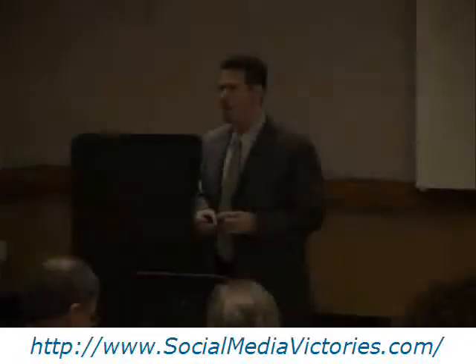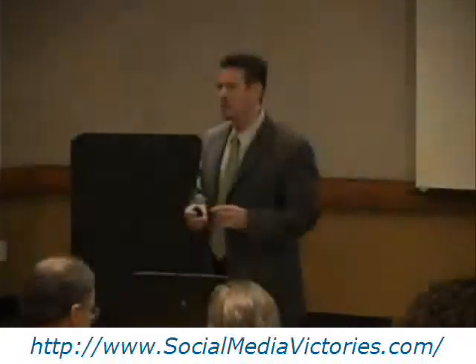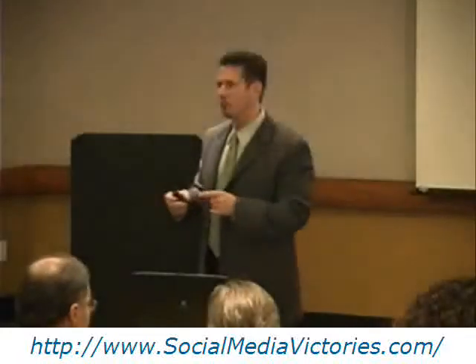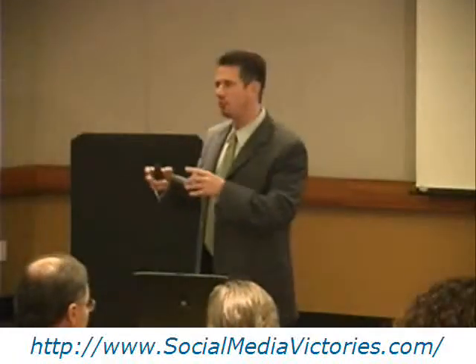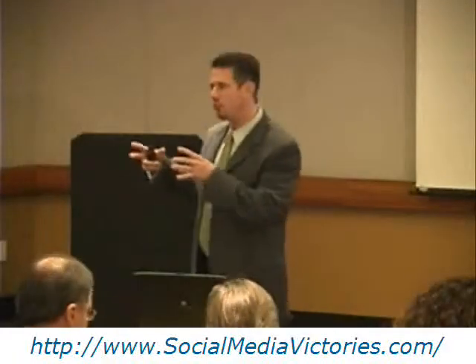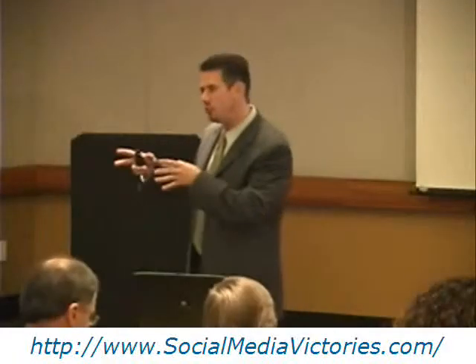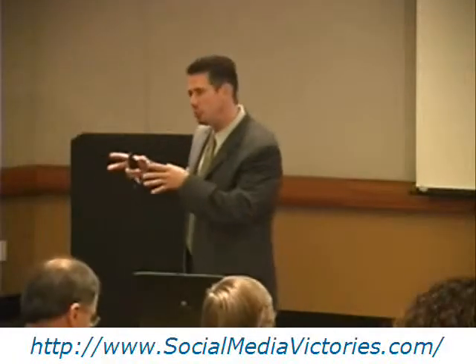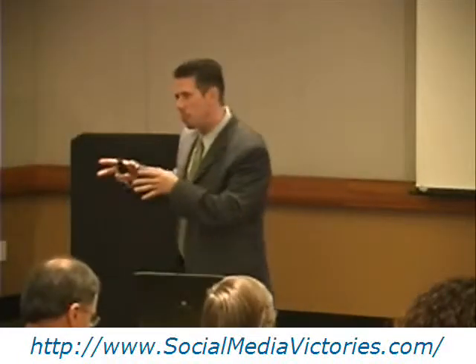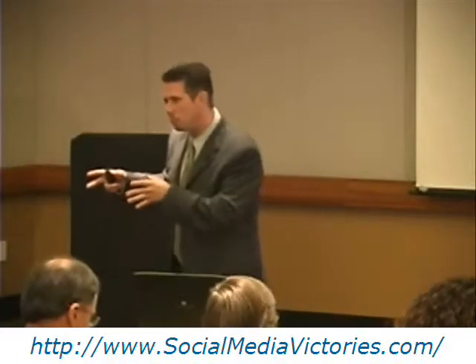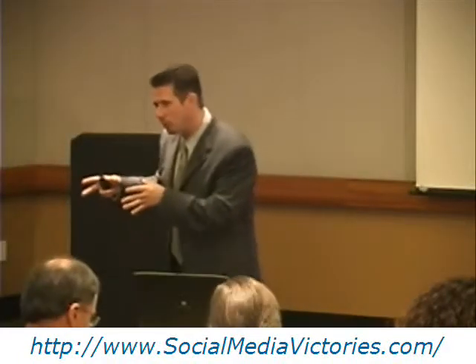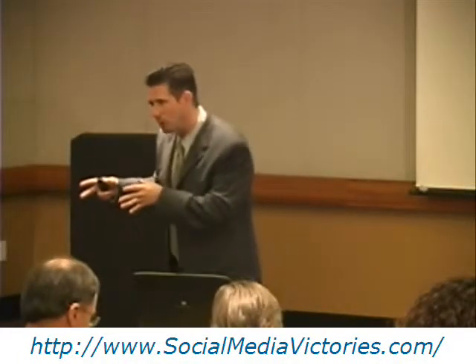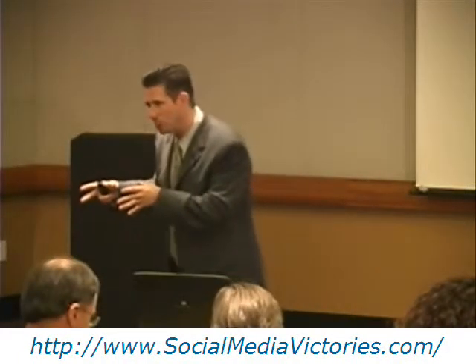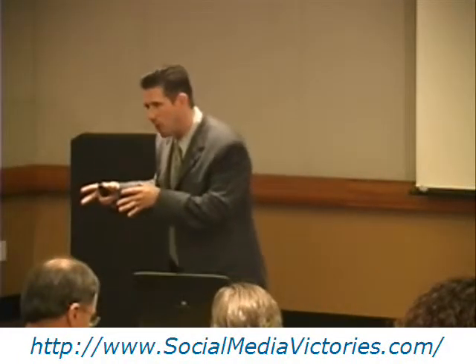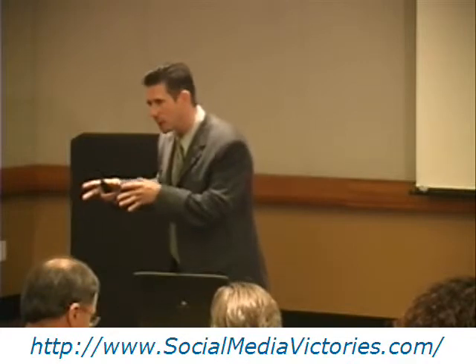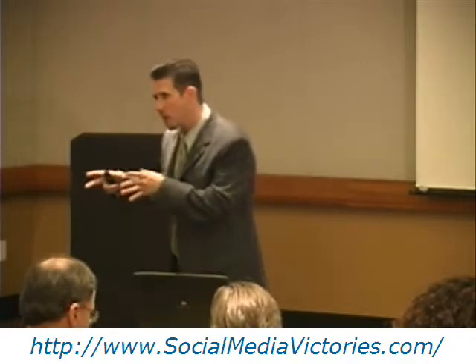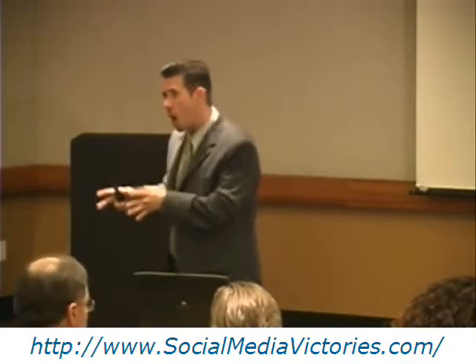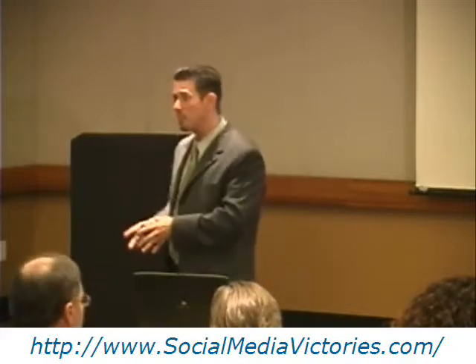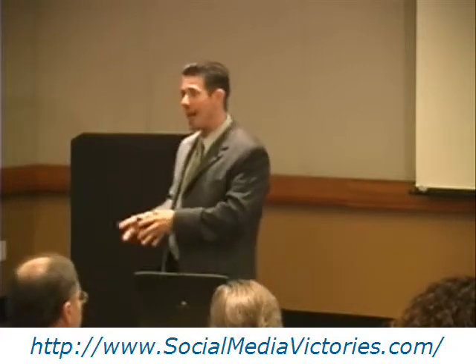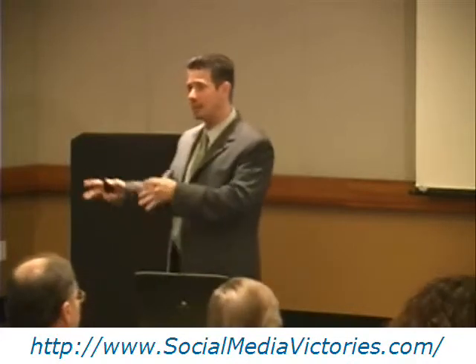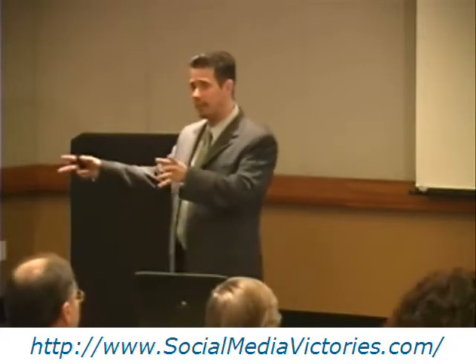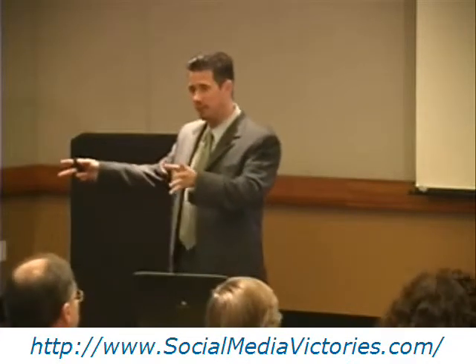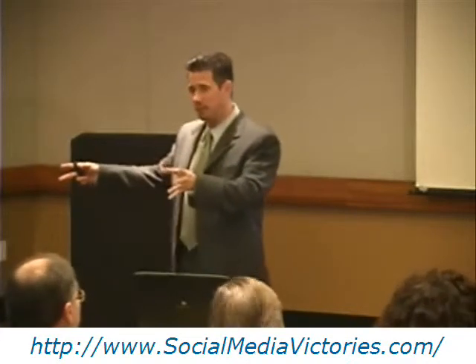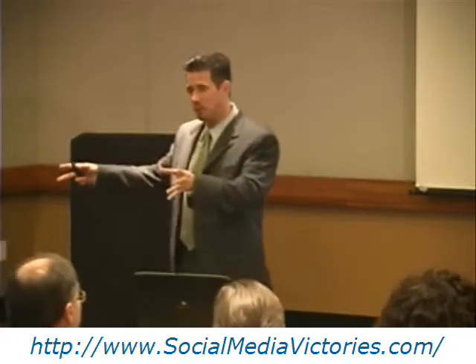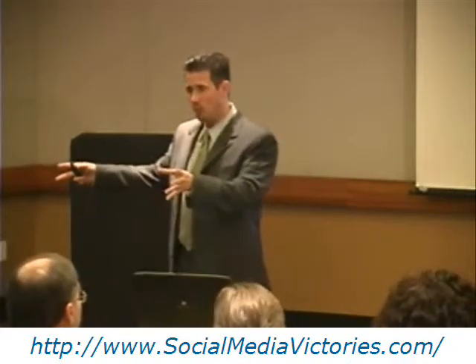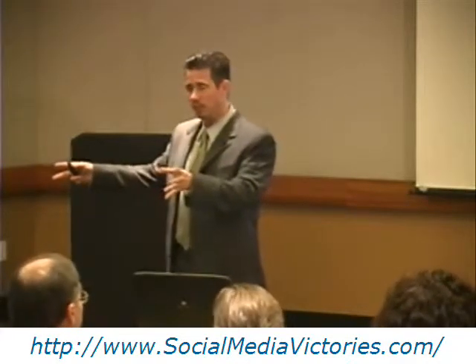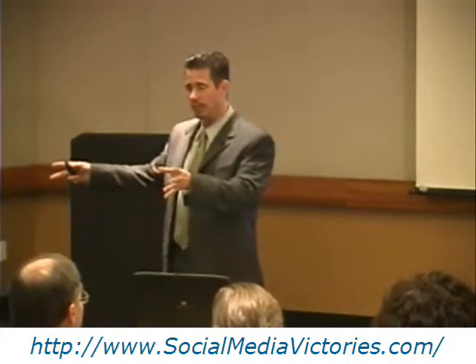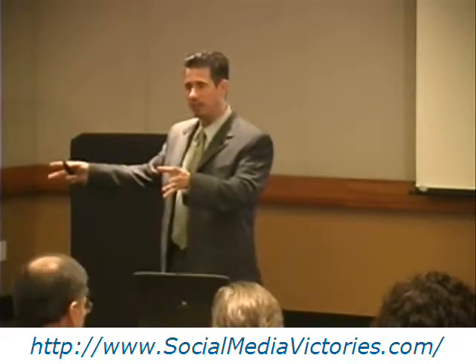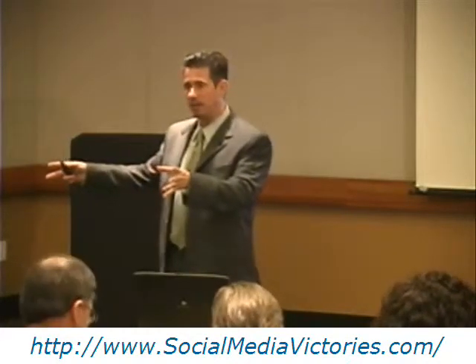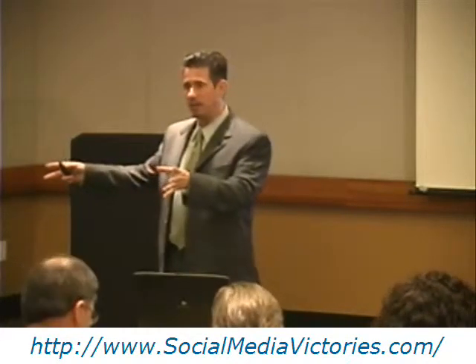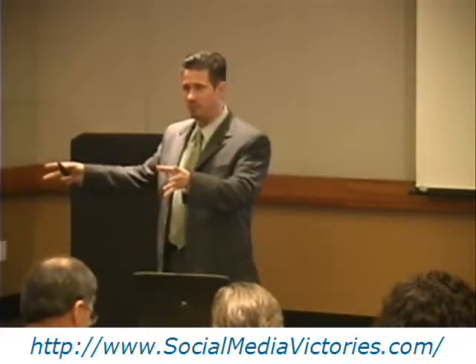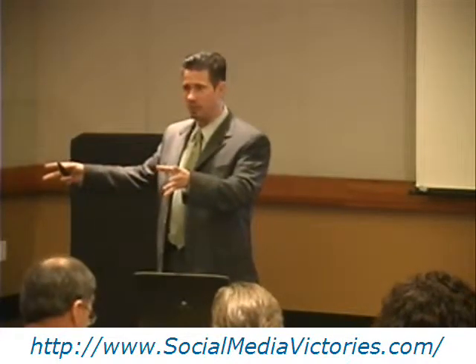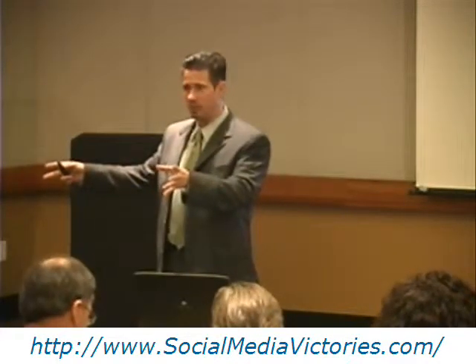As soon as you posted it on your blog, it automatically went to LinkedIn and to Facebook.